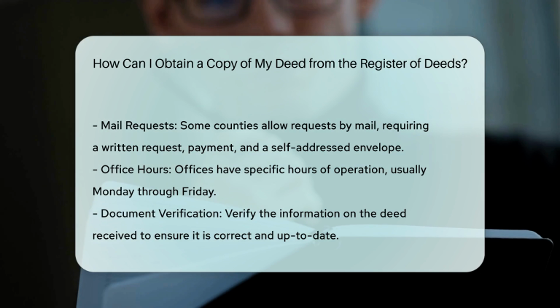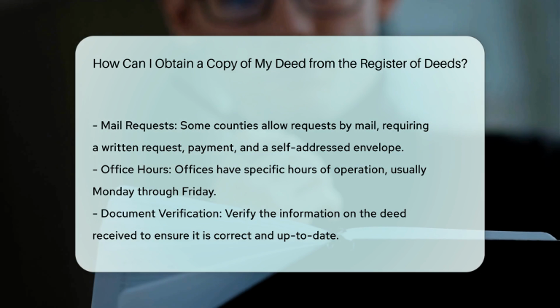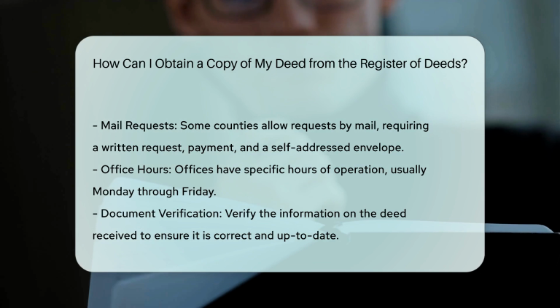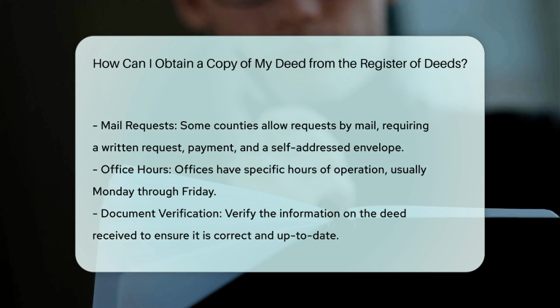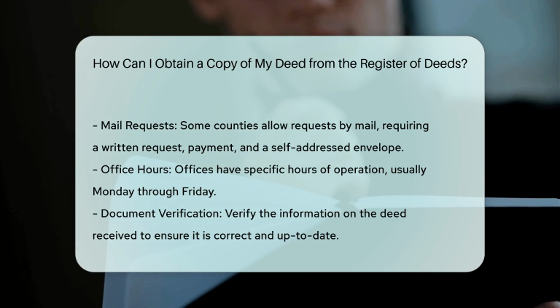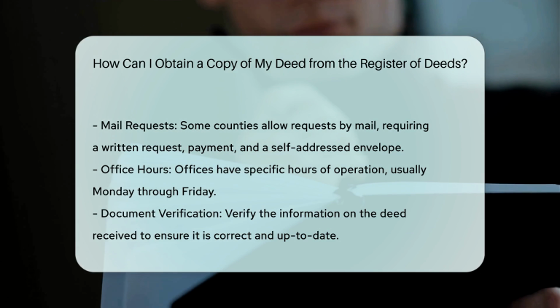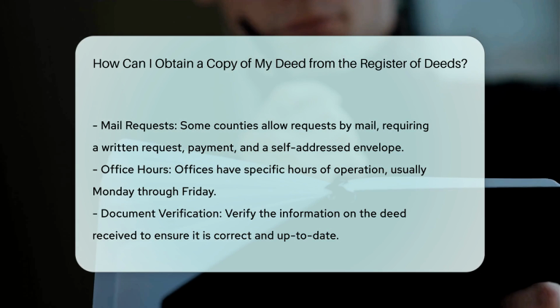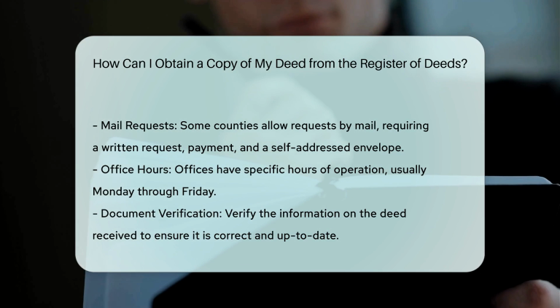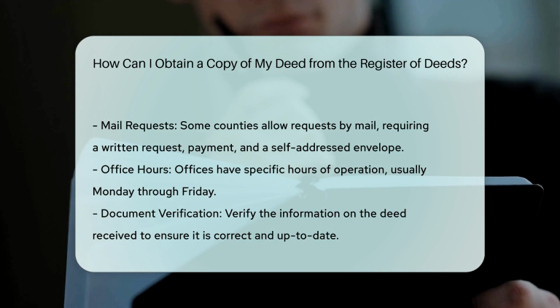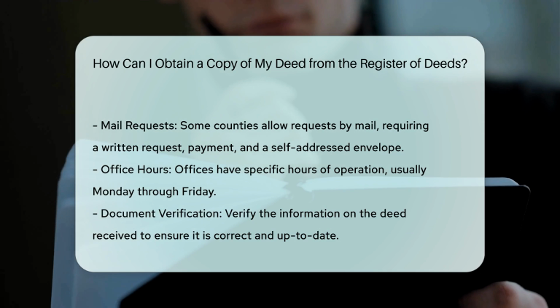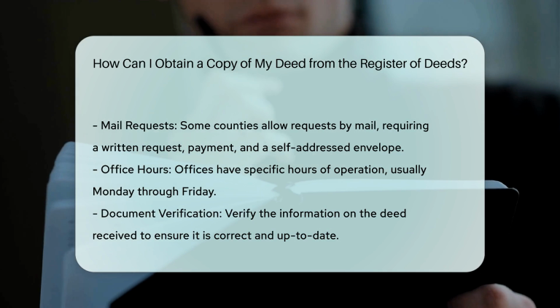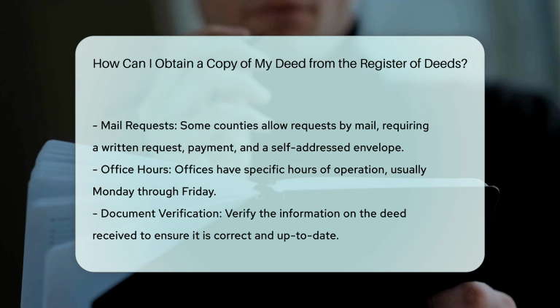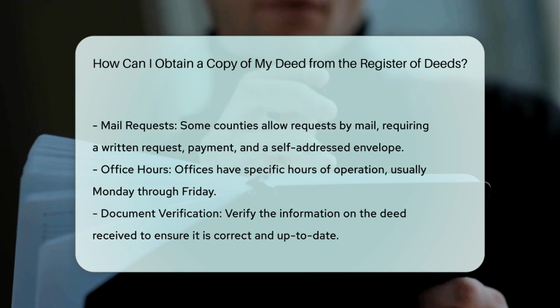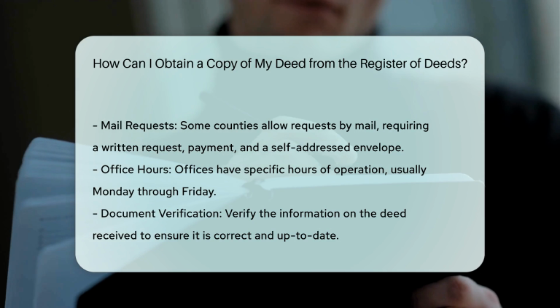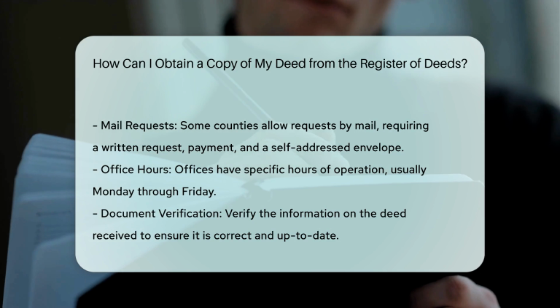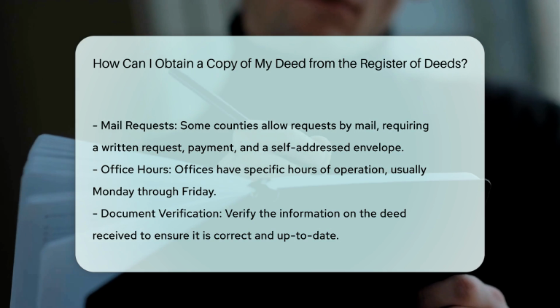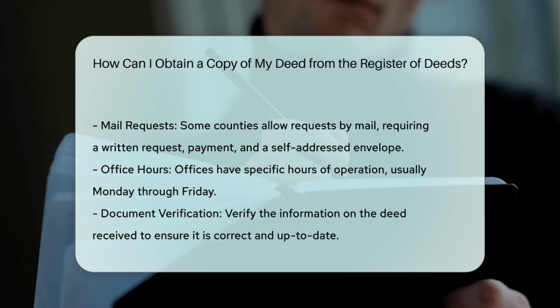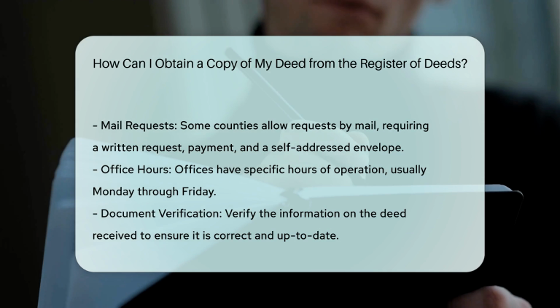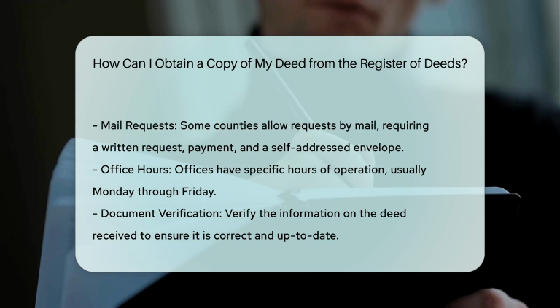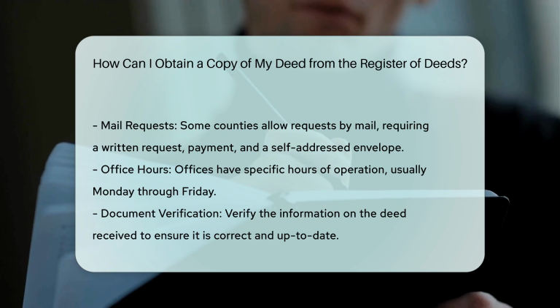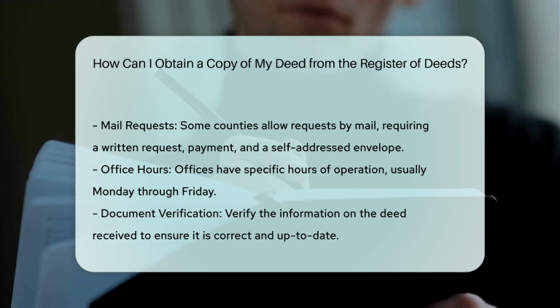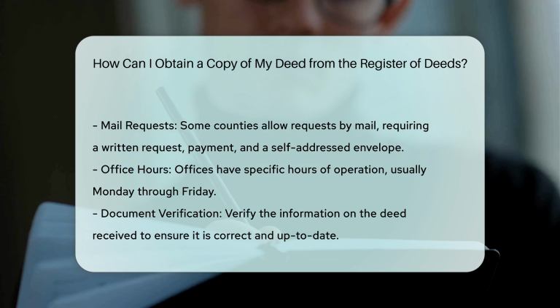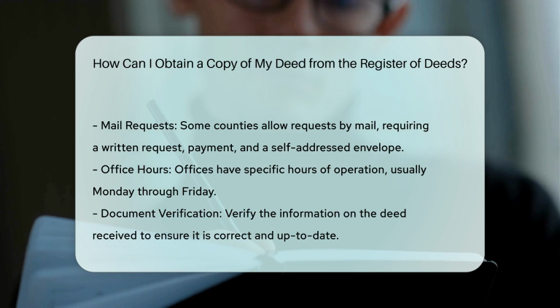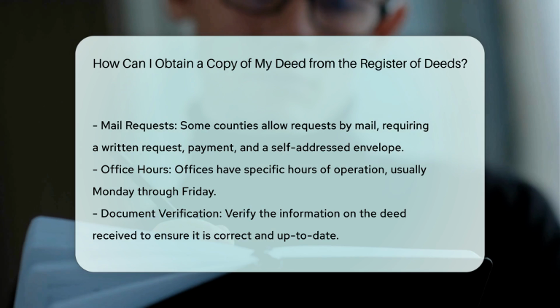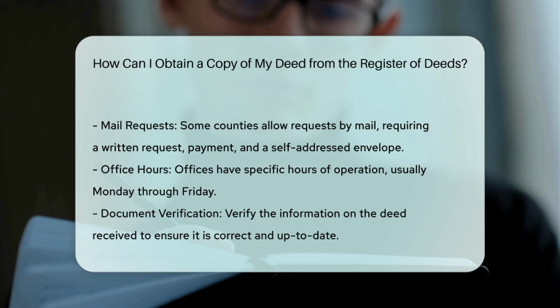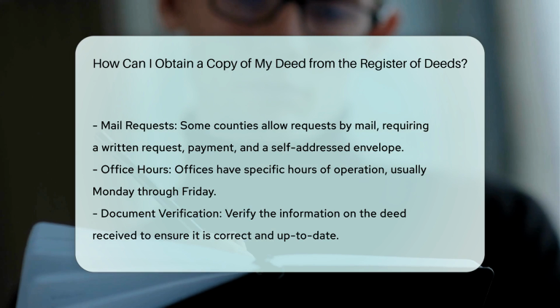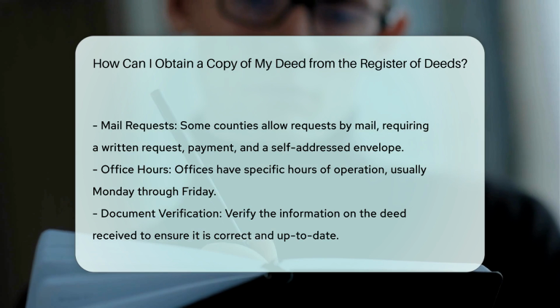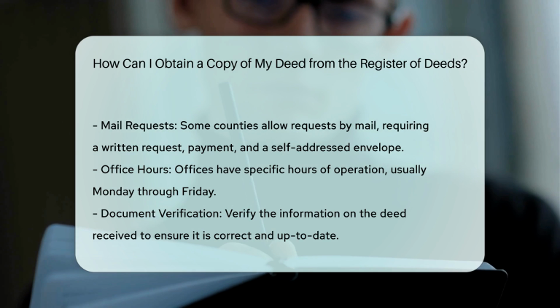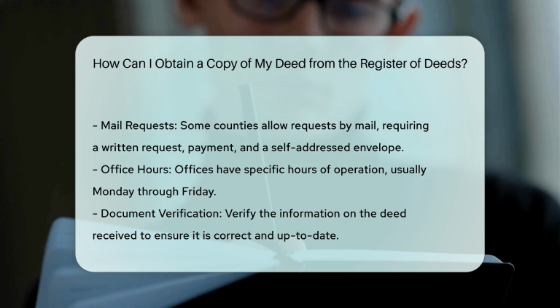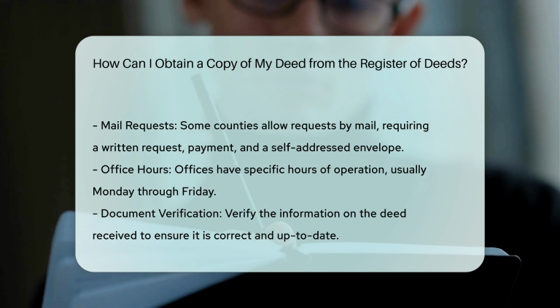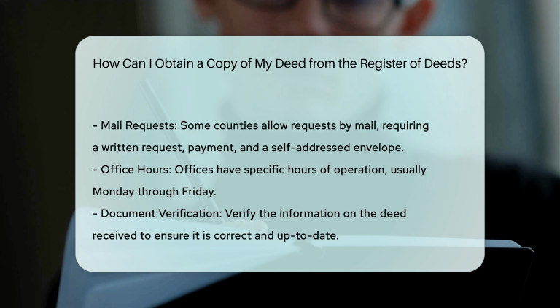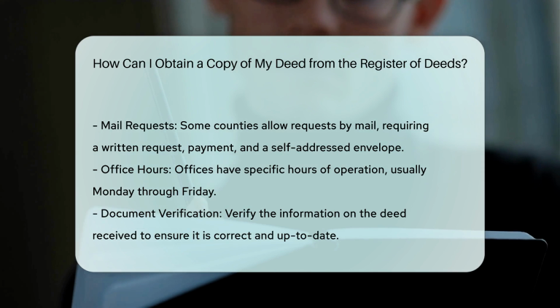Electronic records. If the document was filed recently, you might be able to obtain a free watermark copy from the county's online records search portal.